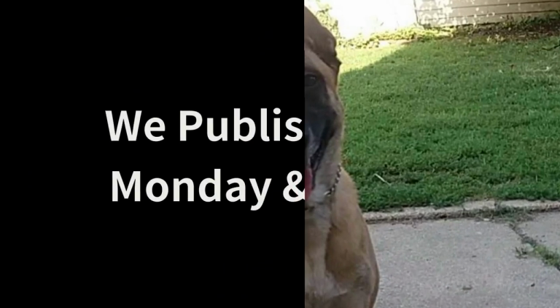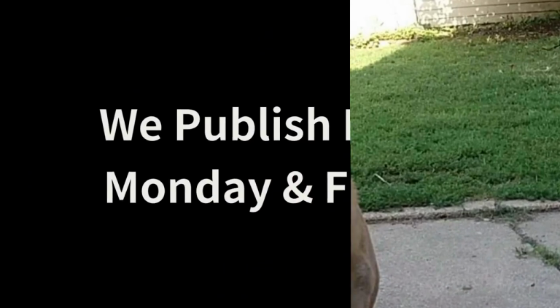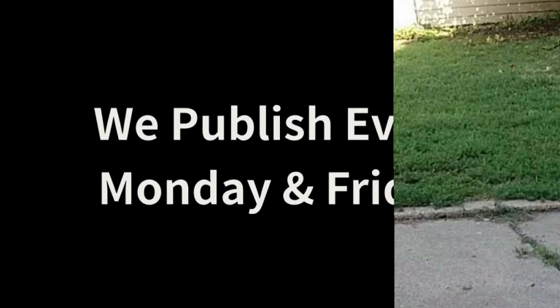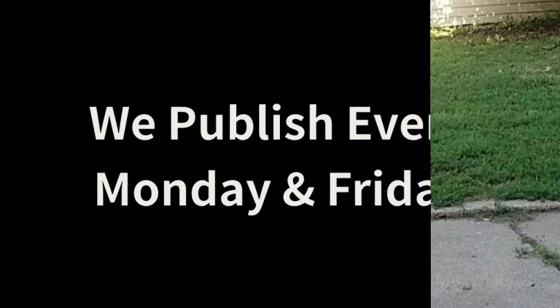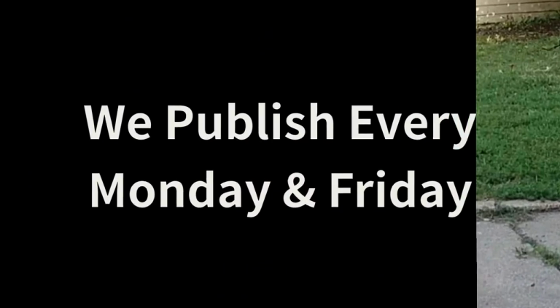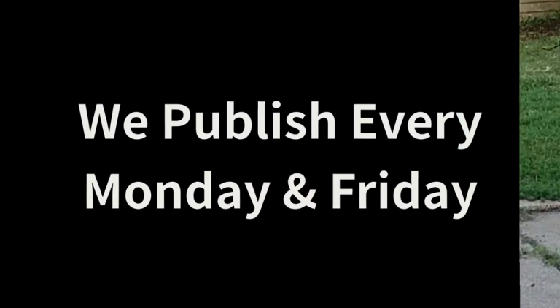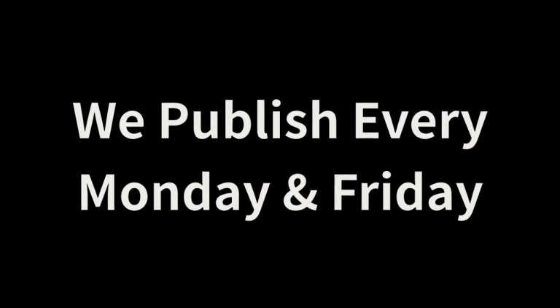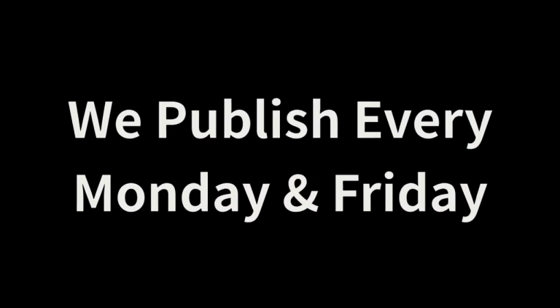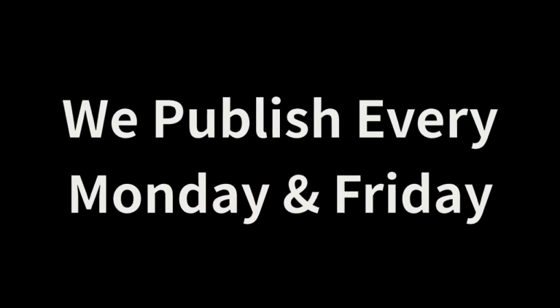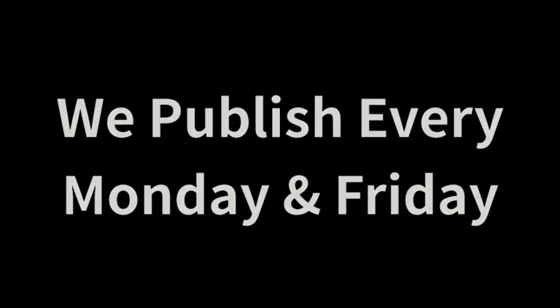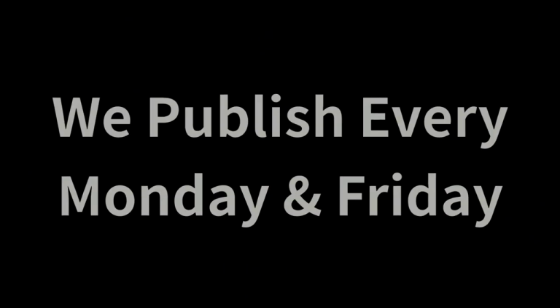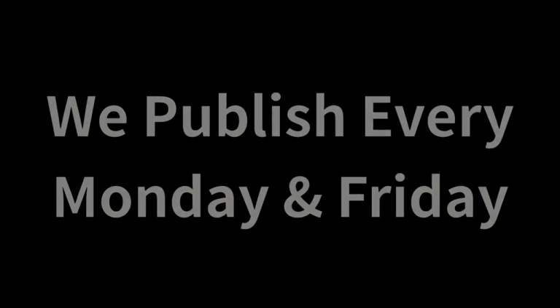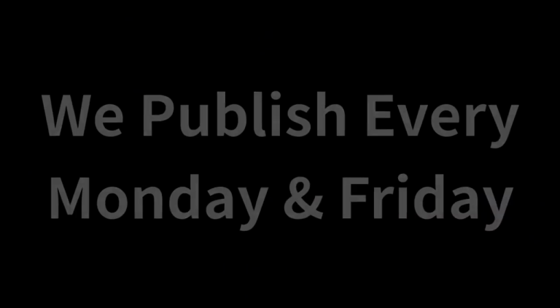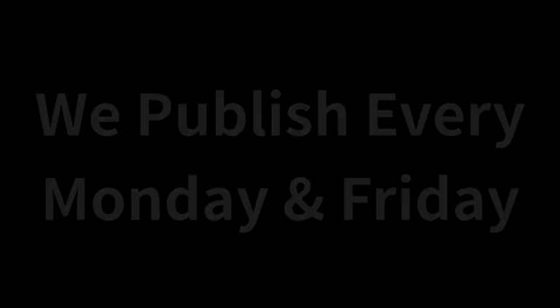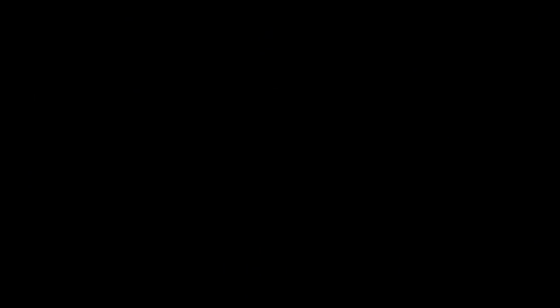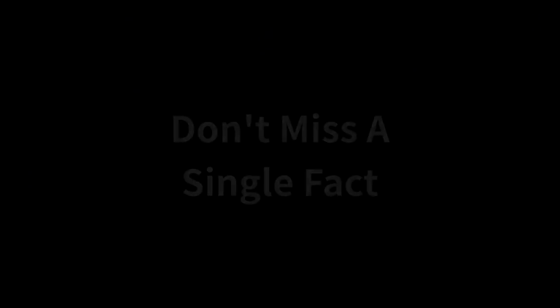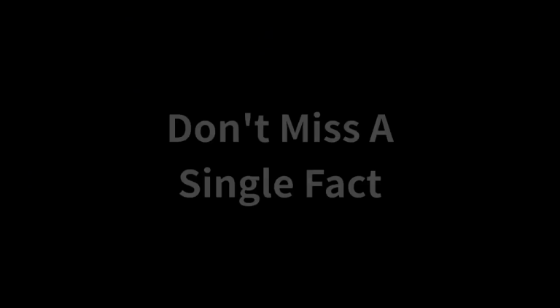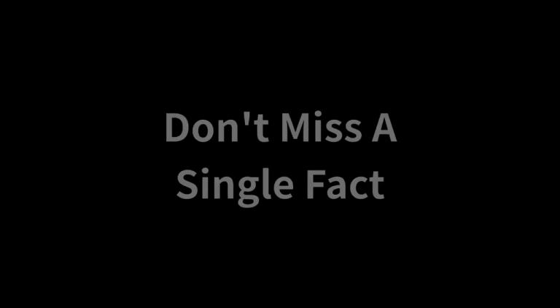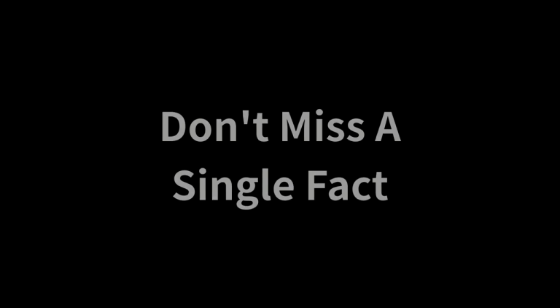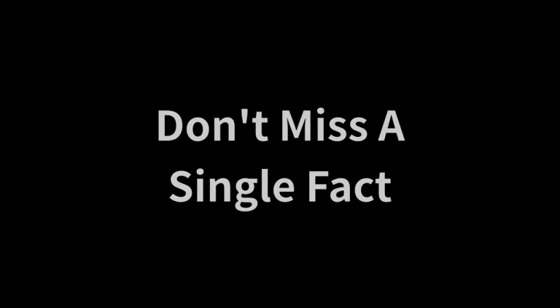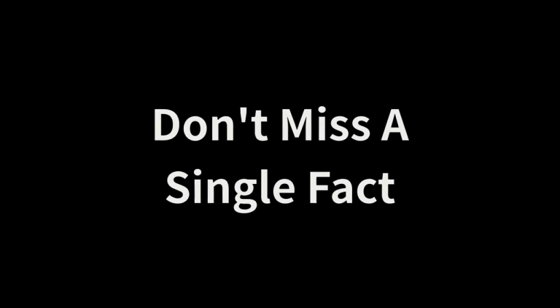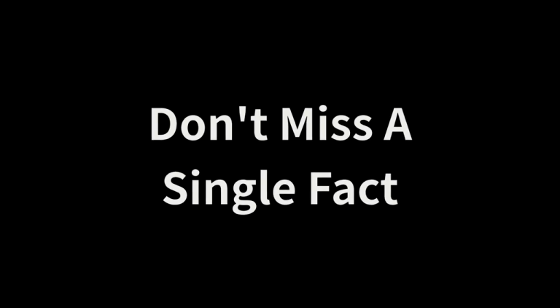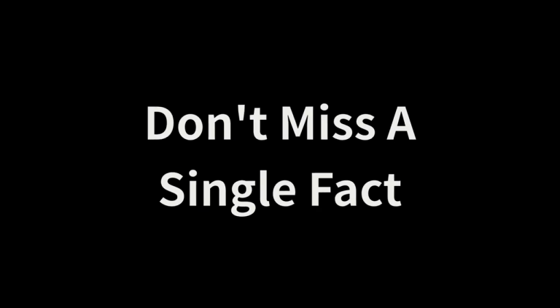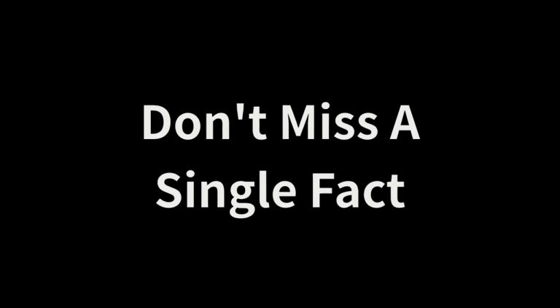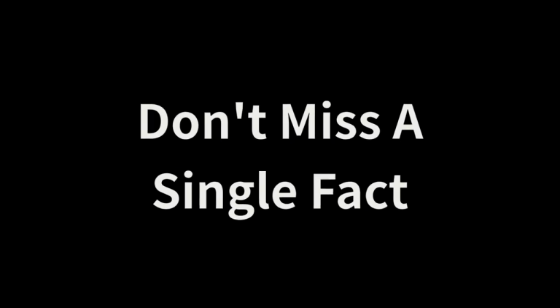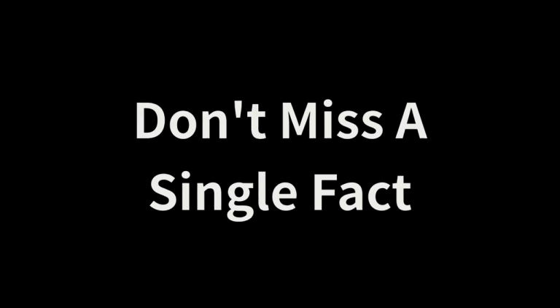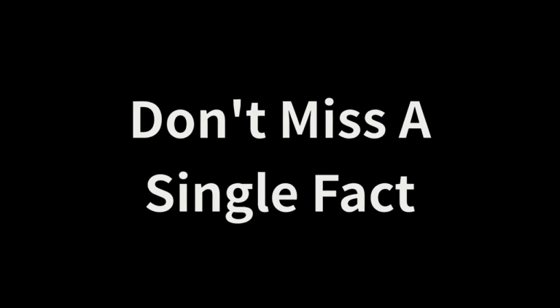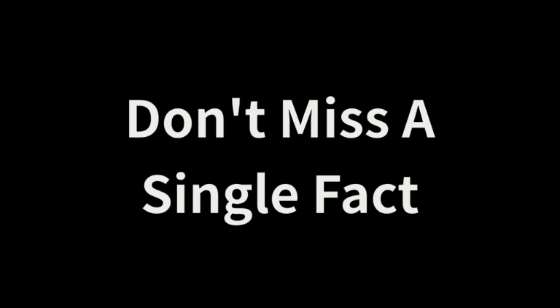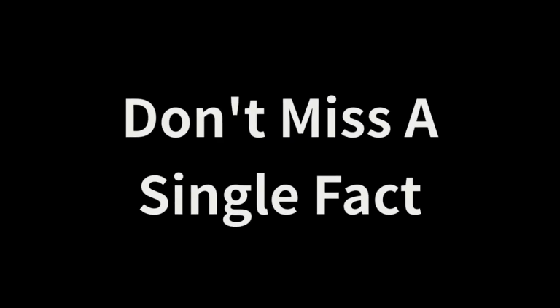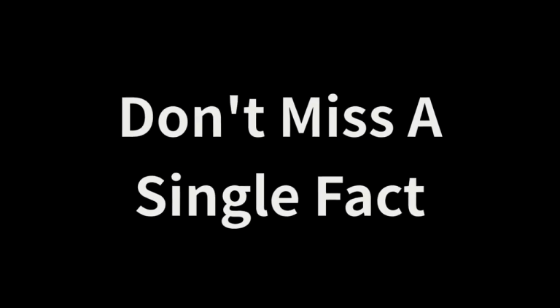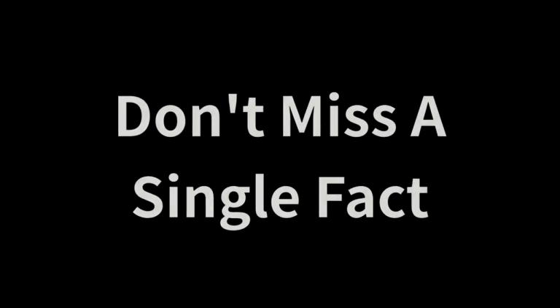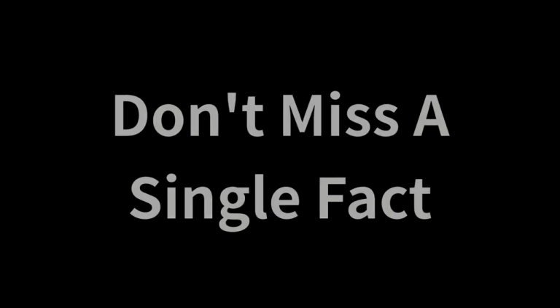We publish every Monday and Friday, so hit that notification icon to not miss a single fact.